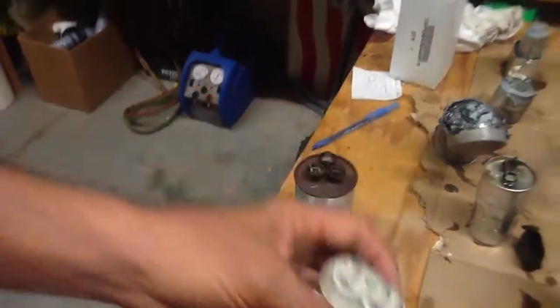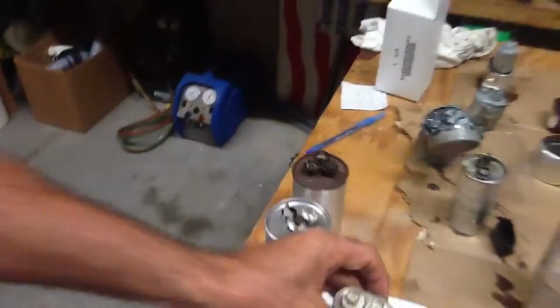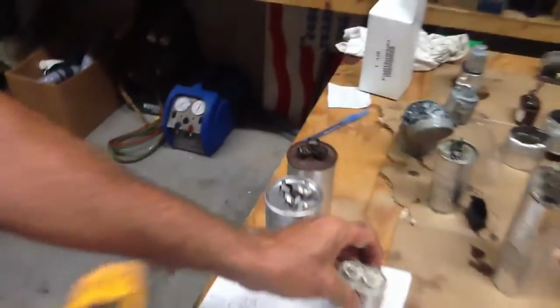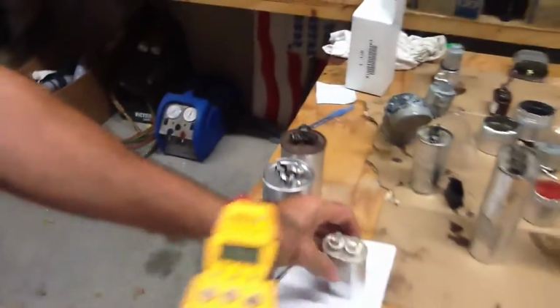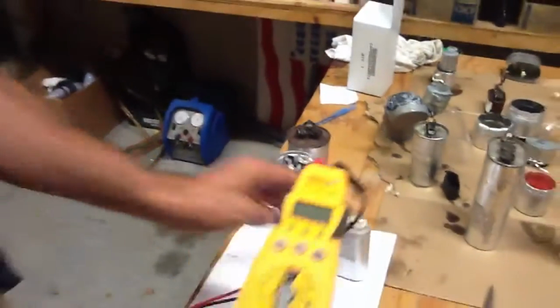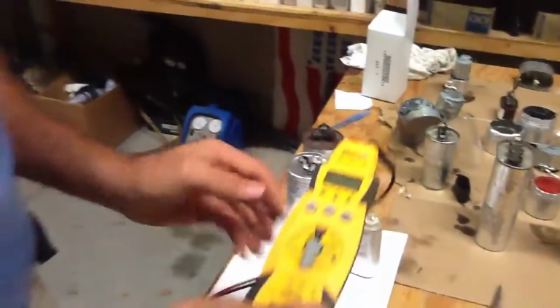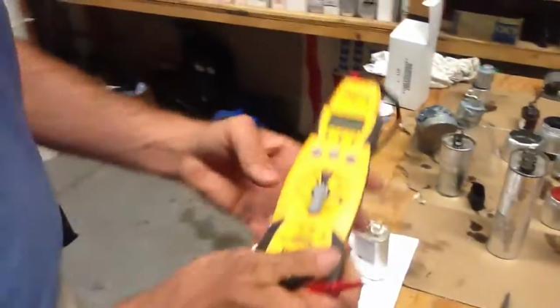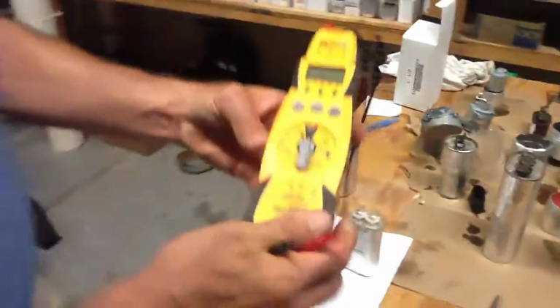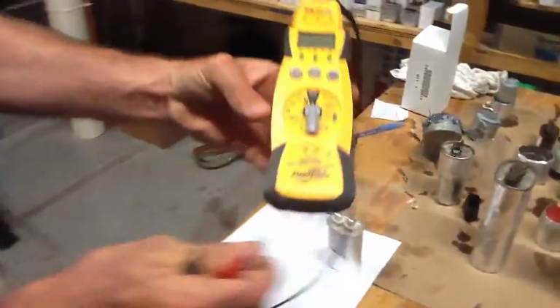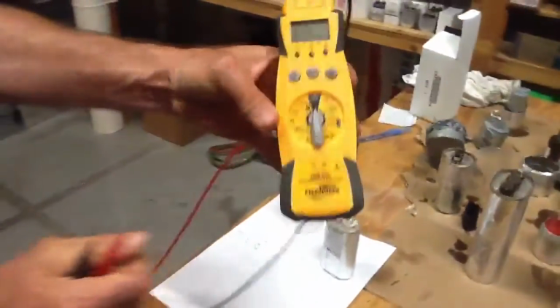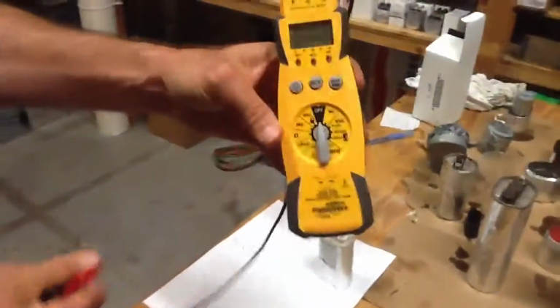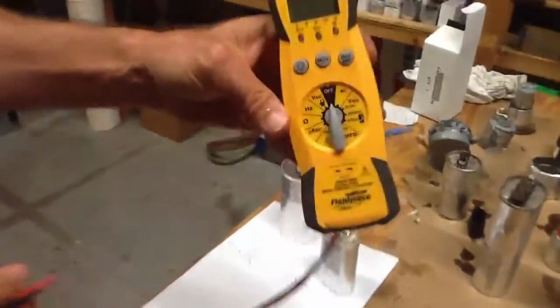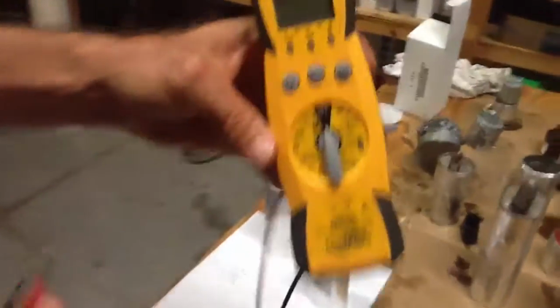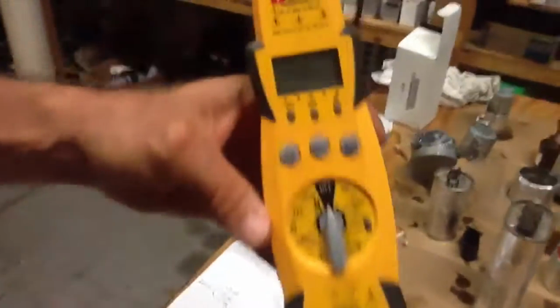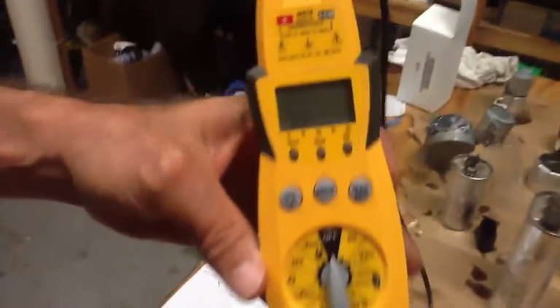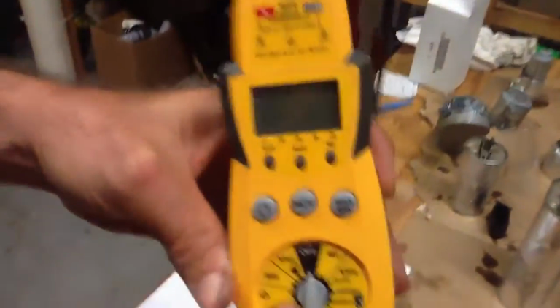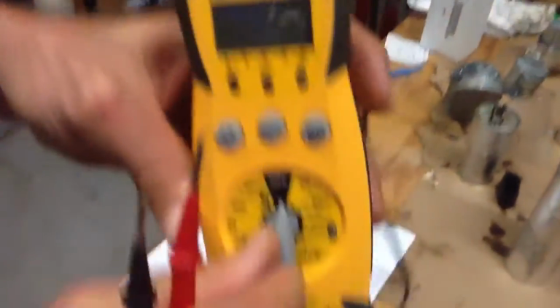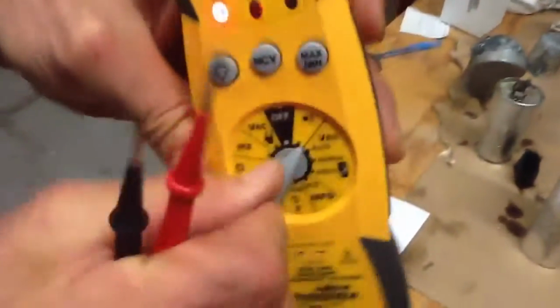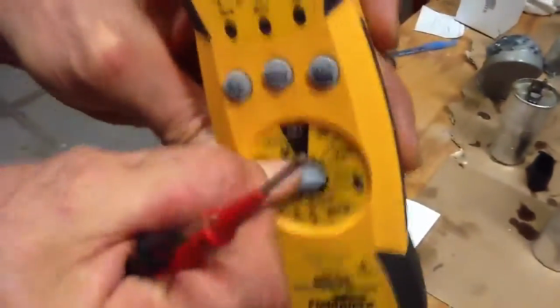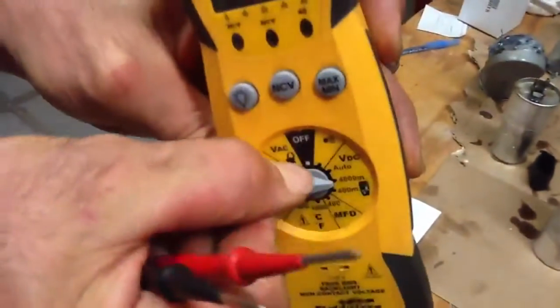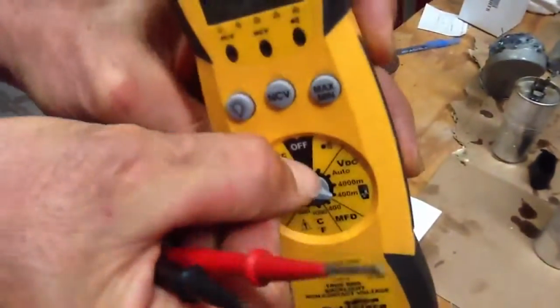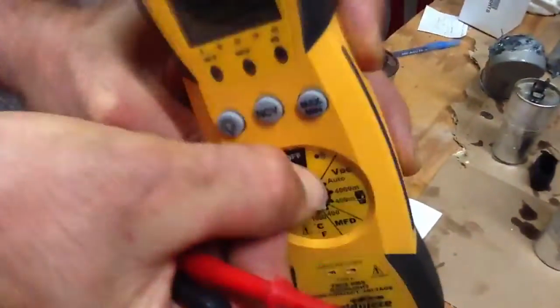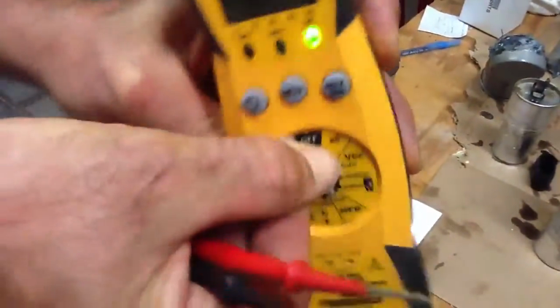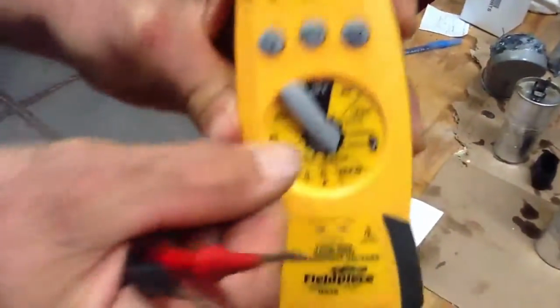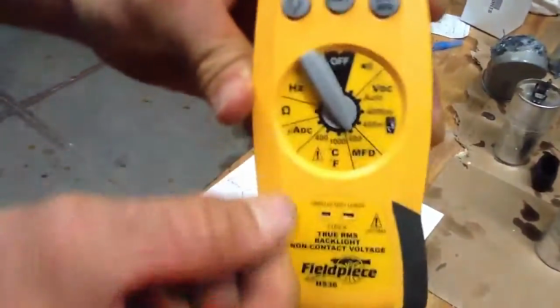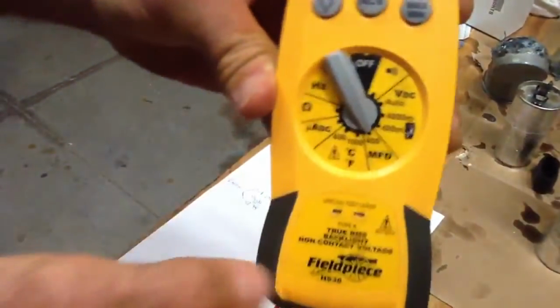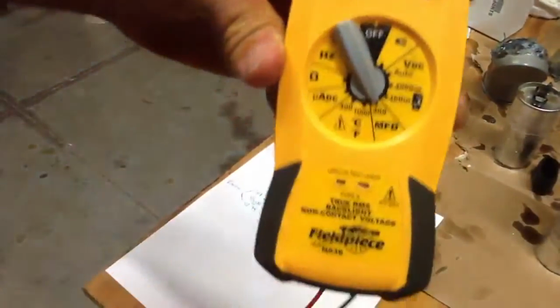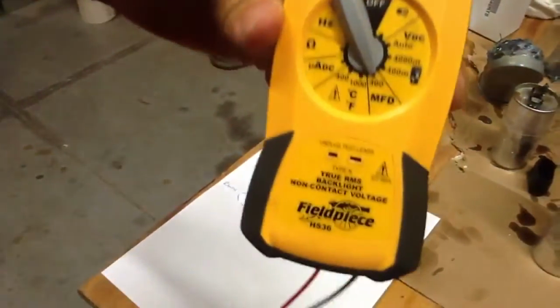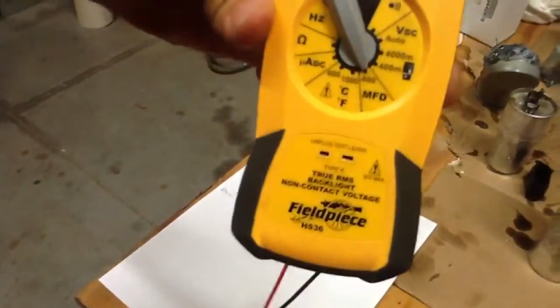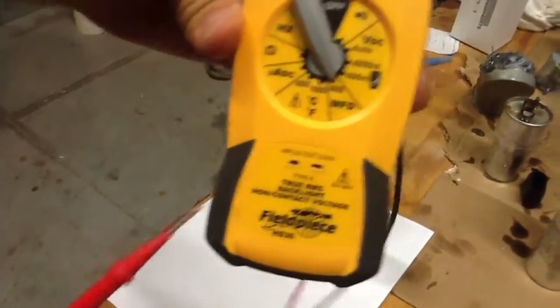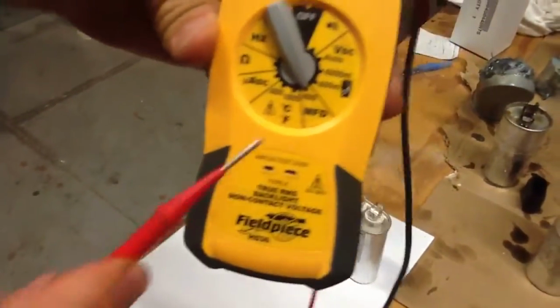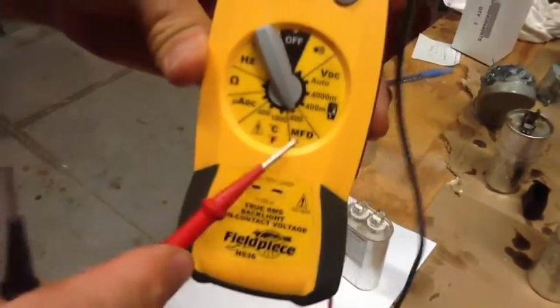Okay, take my Field Piece meter, put it on microfarads.